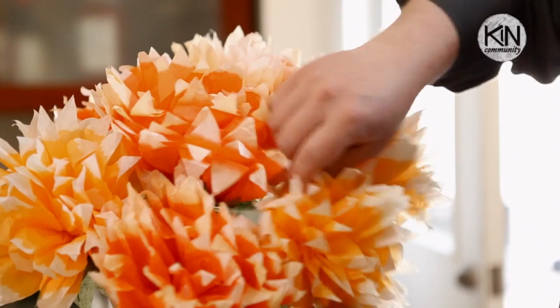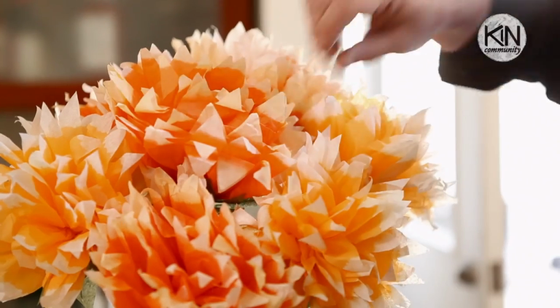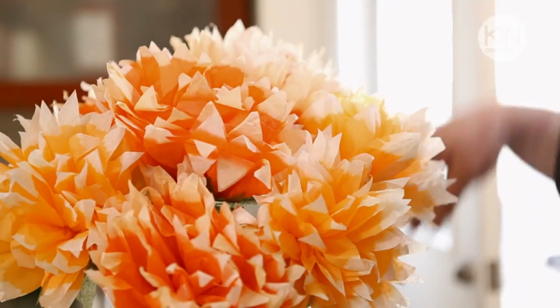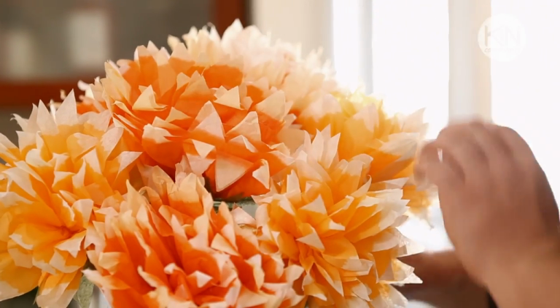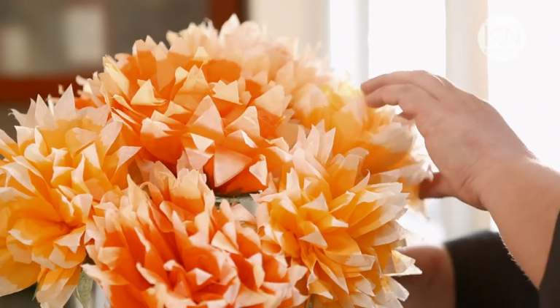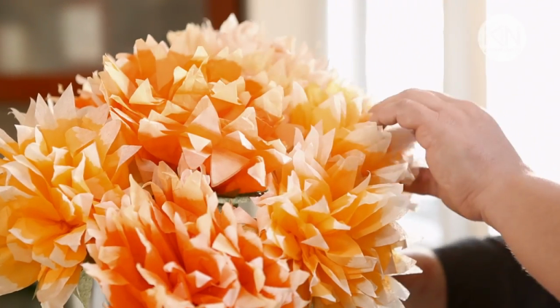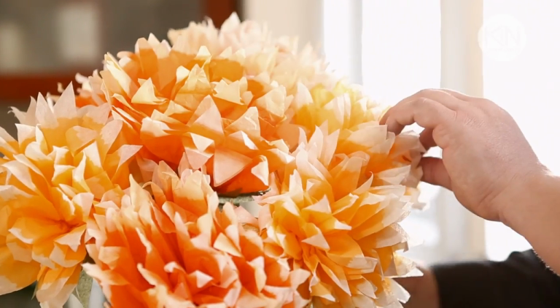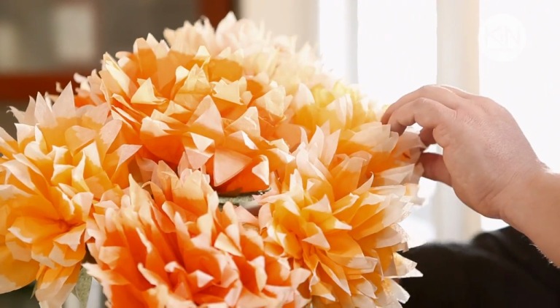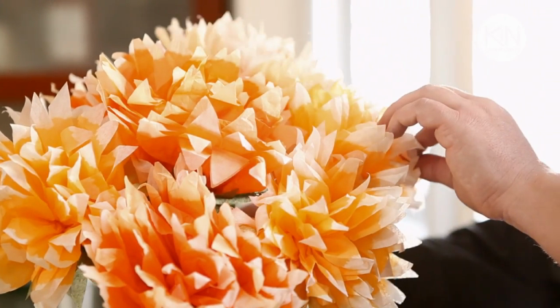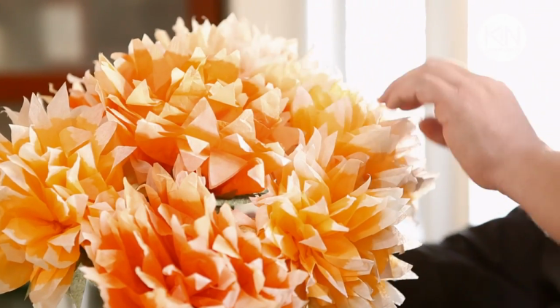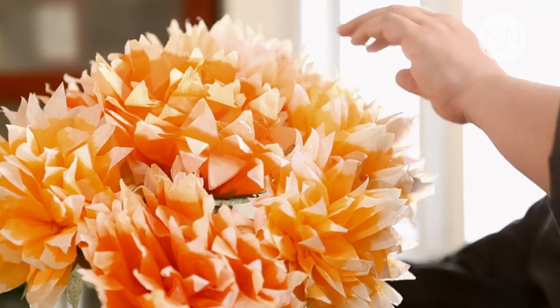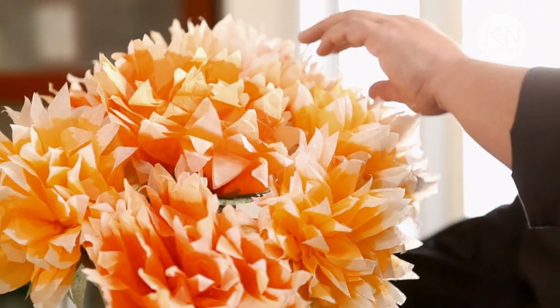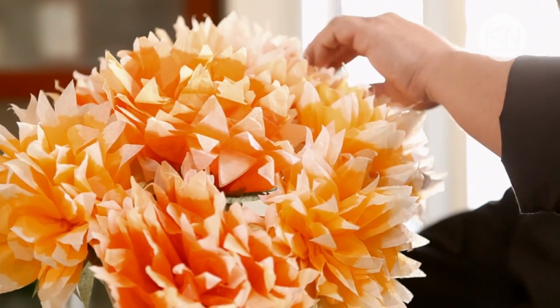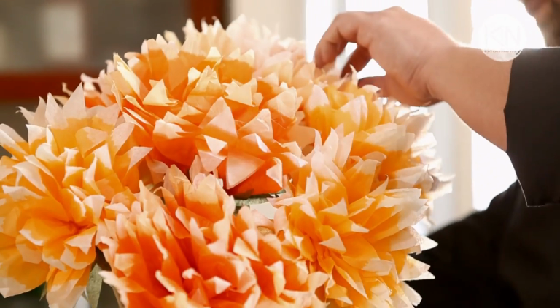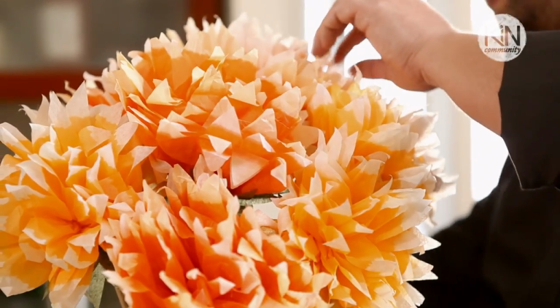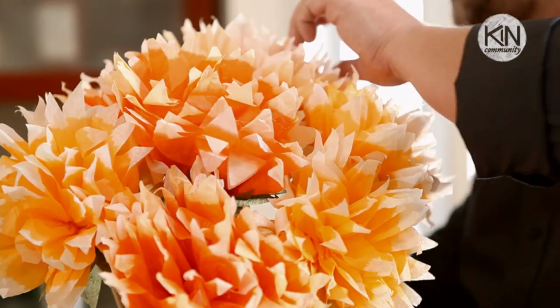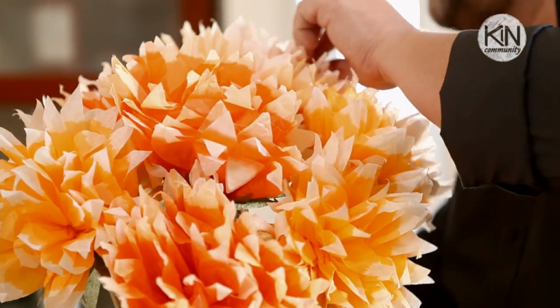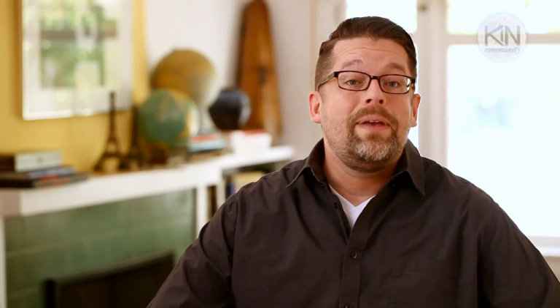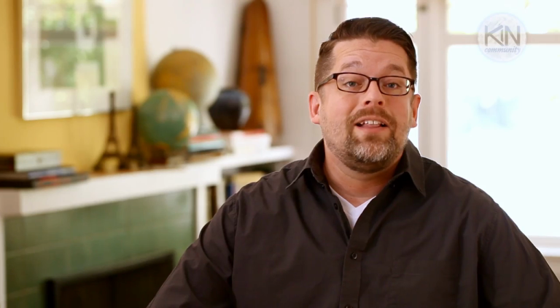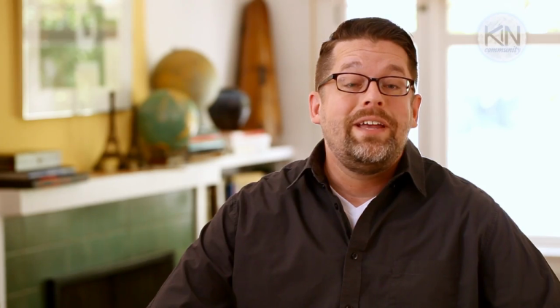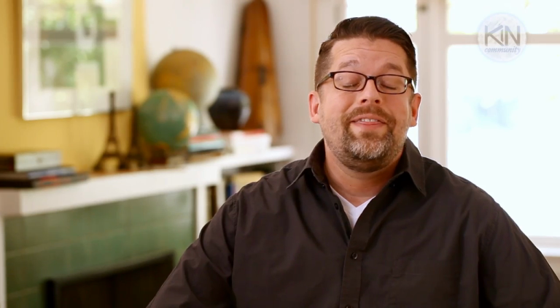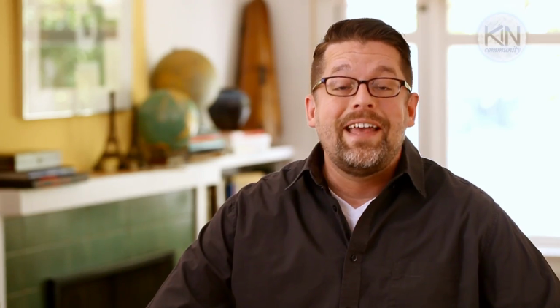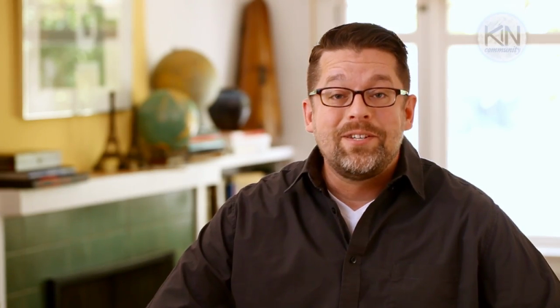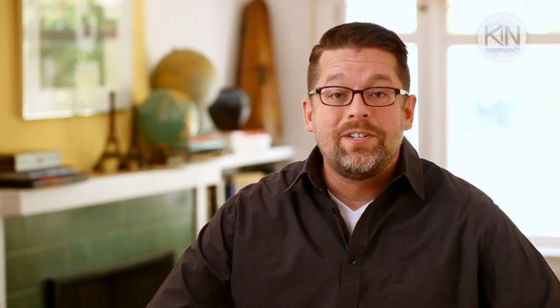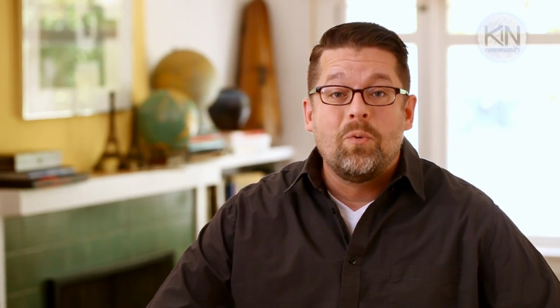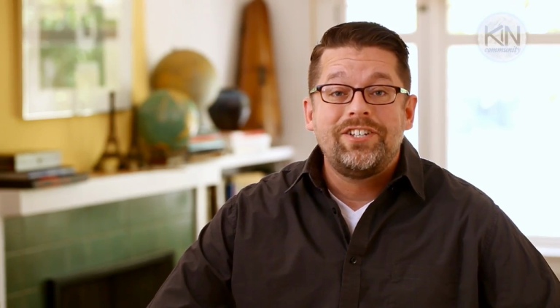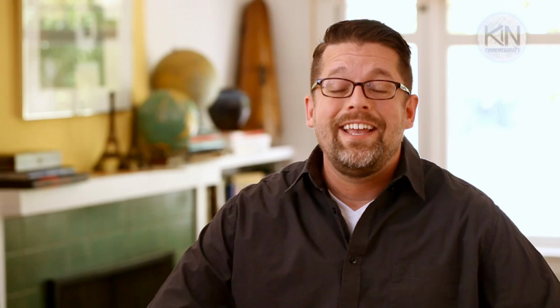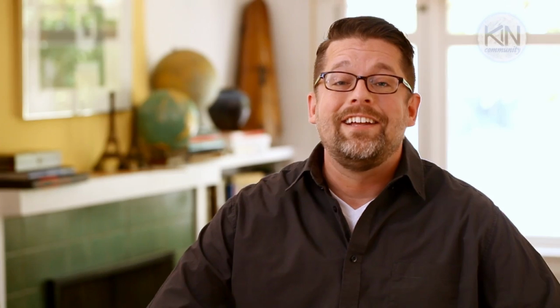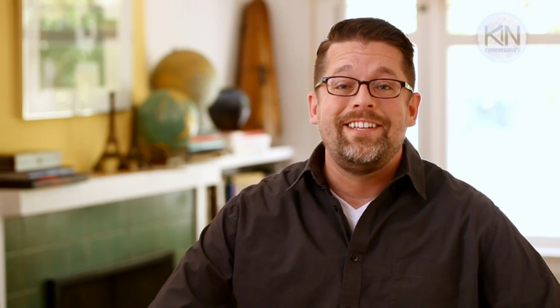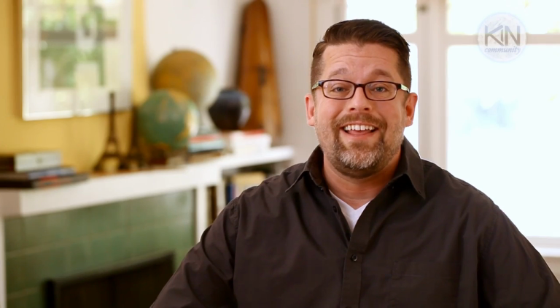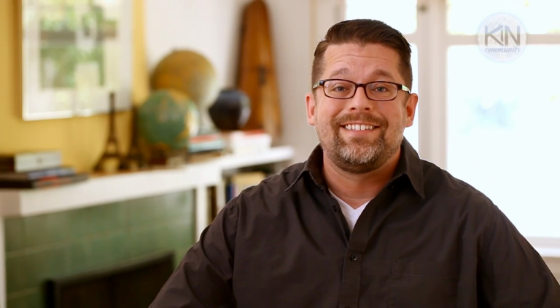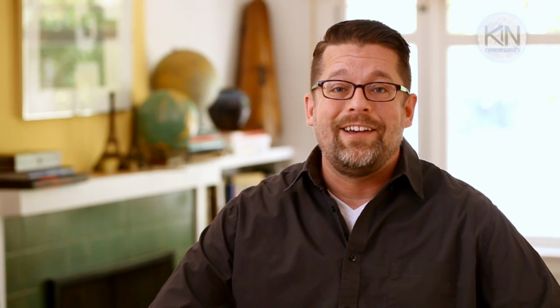So there you have it — a festive paper flower bouquet. Happy Halloween, thanks so much for watching, and I'll see you next time.